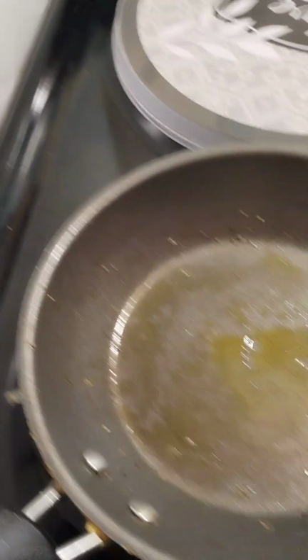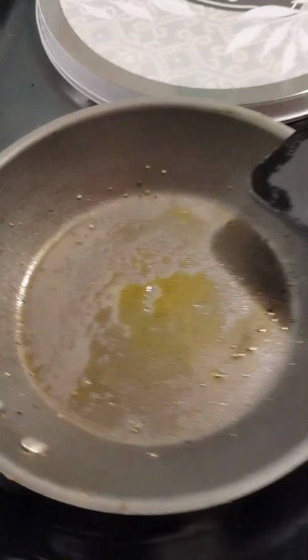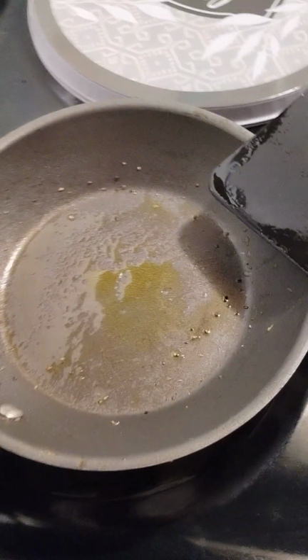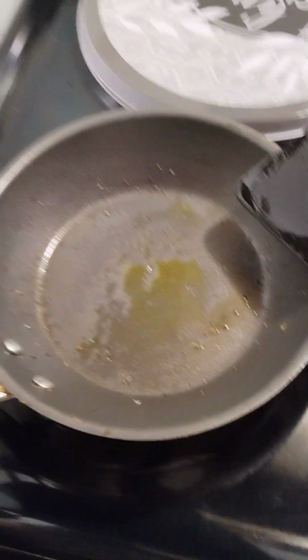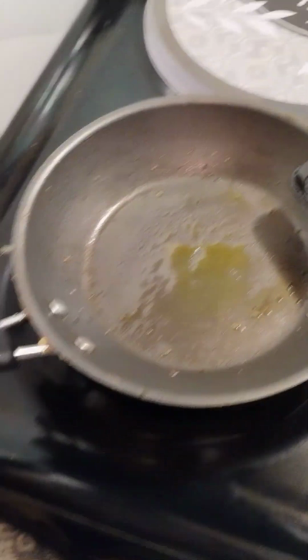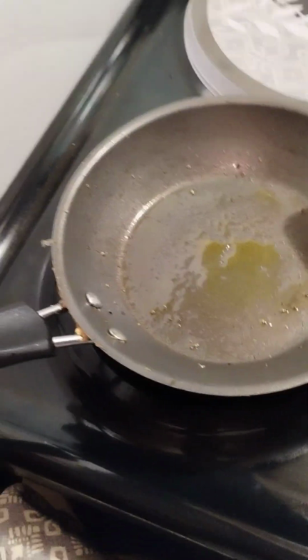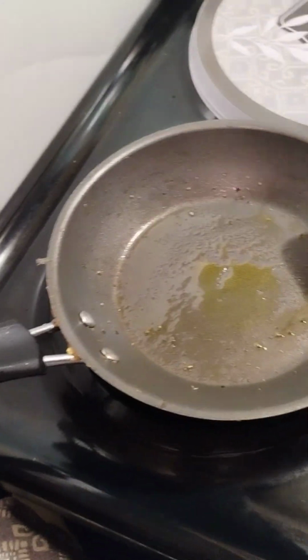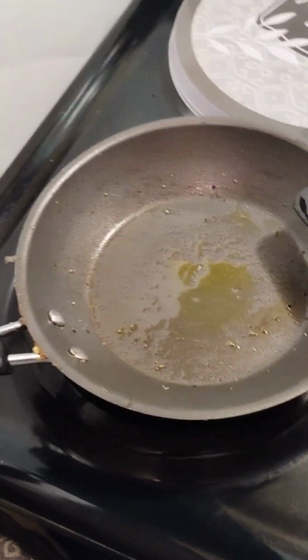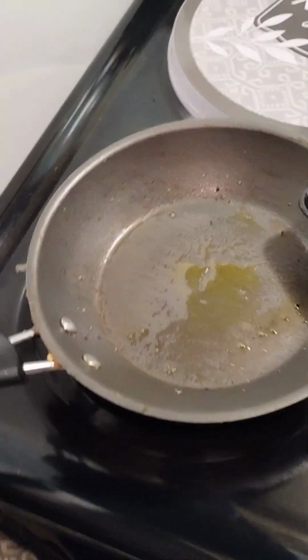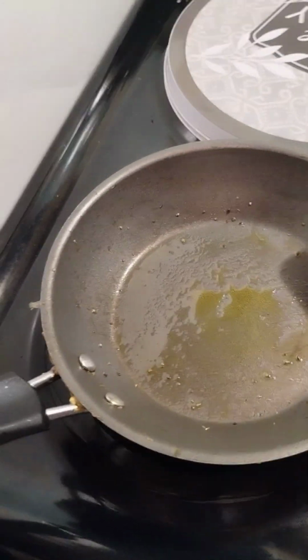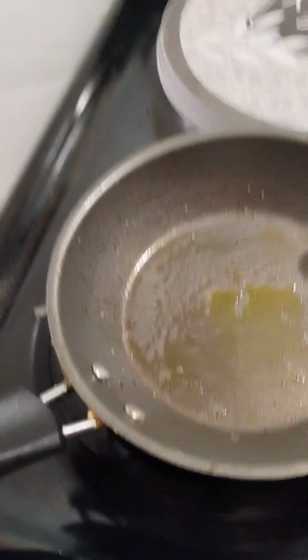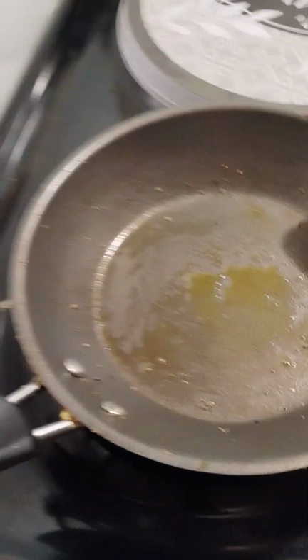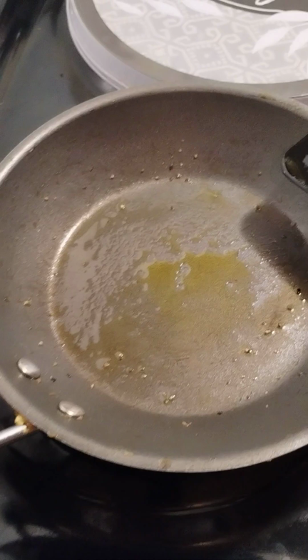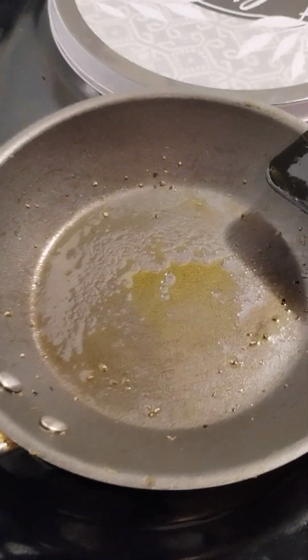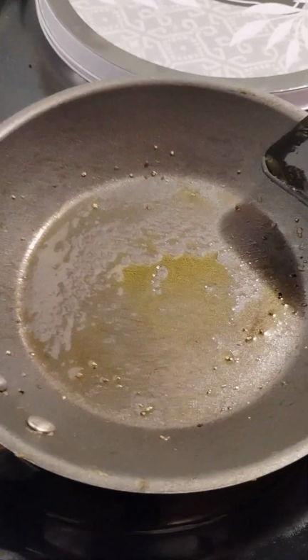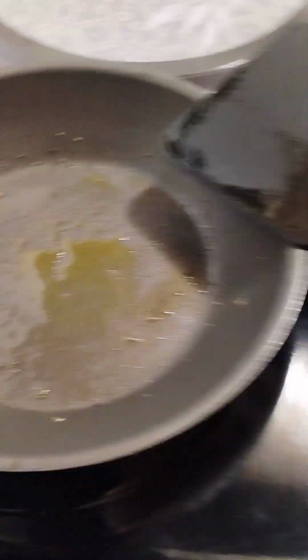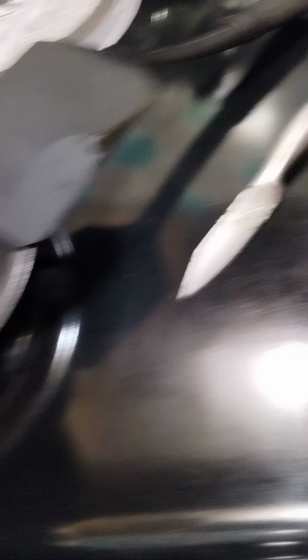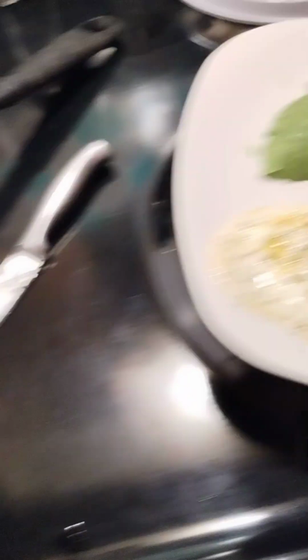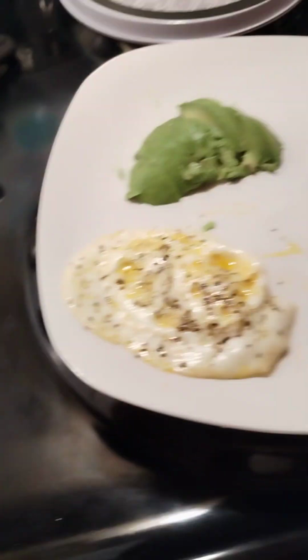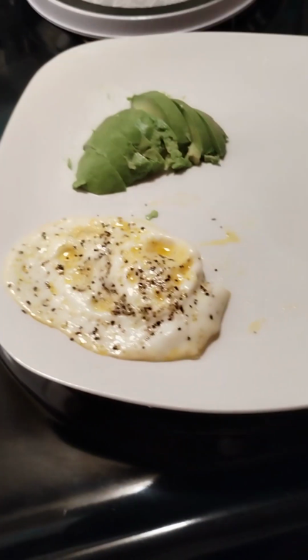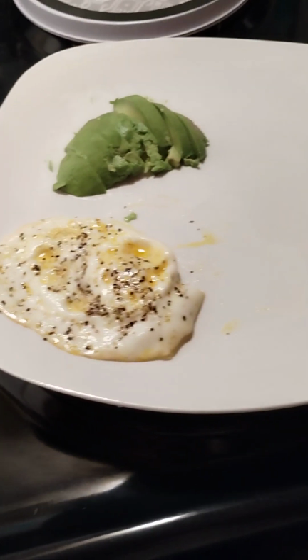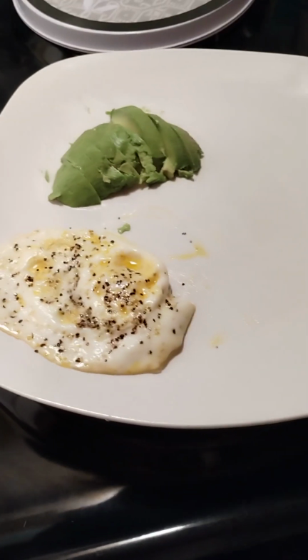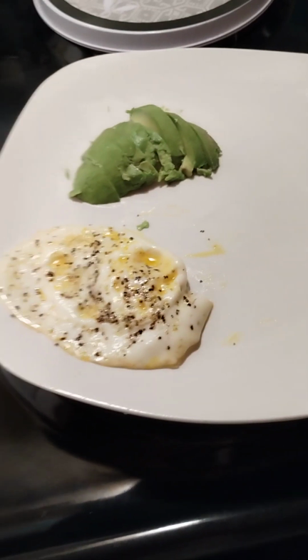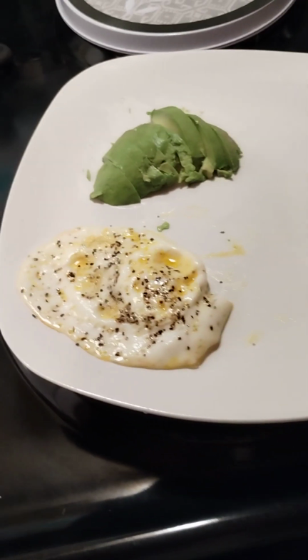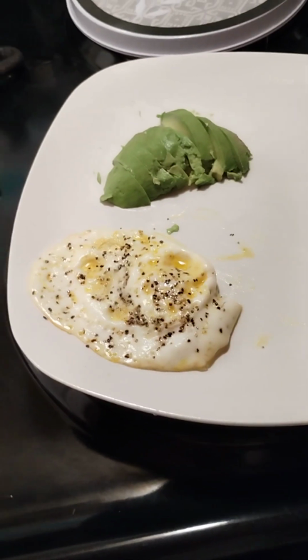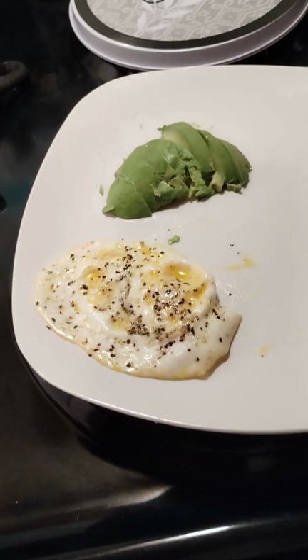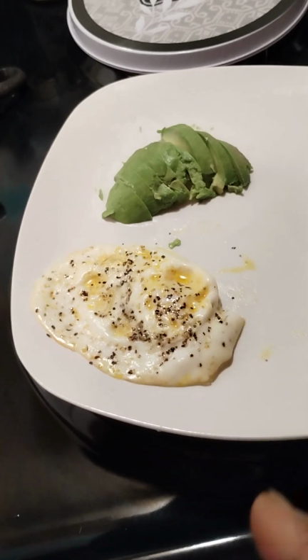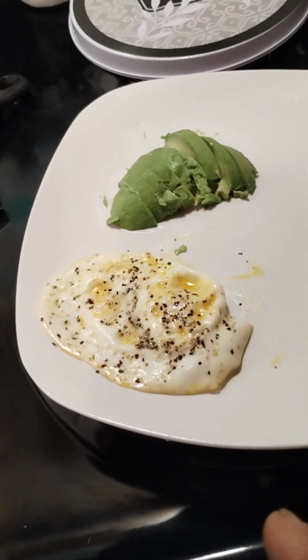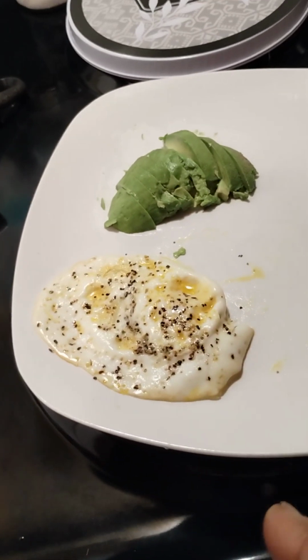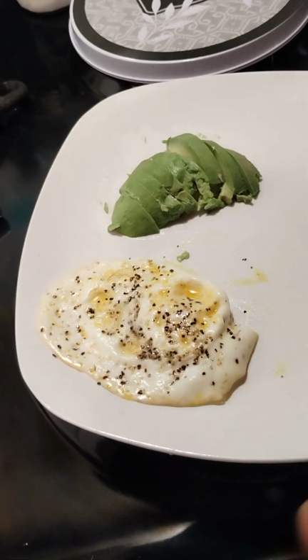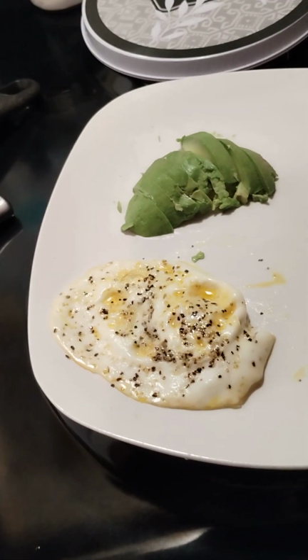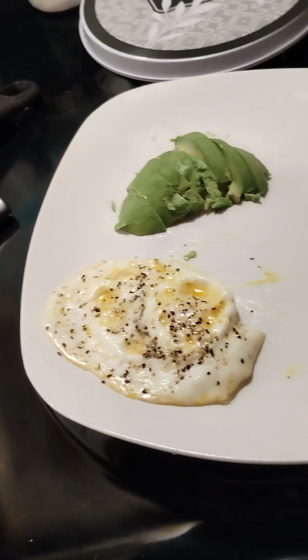So now we're free to get ready to cook egg number two. So thus far we got one egg over light.